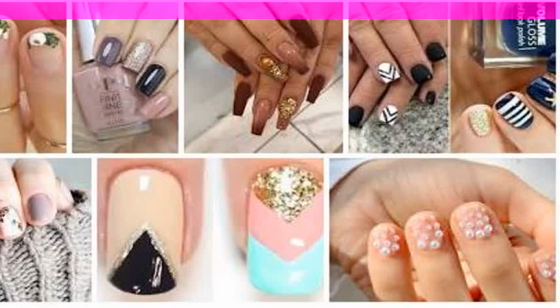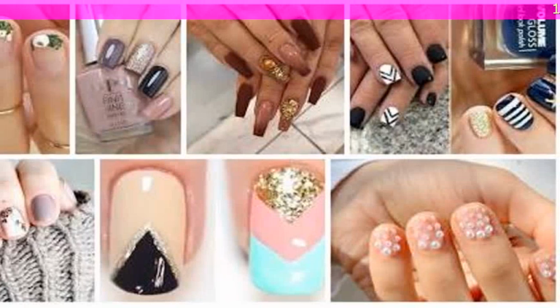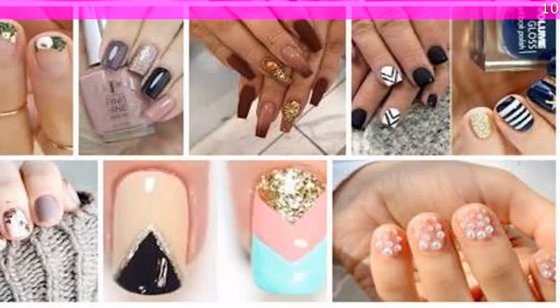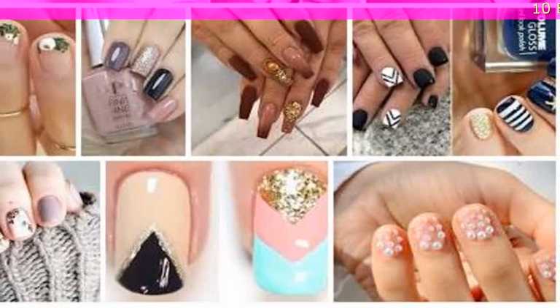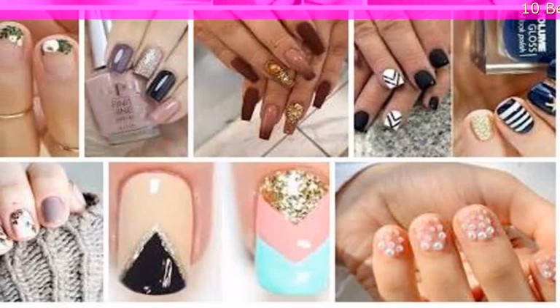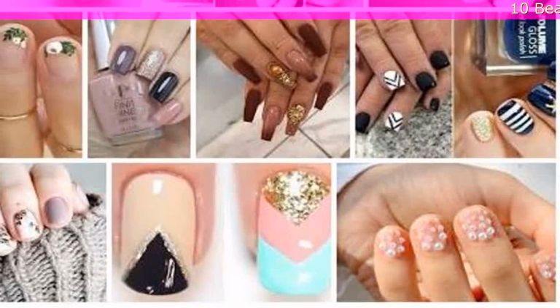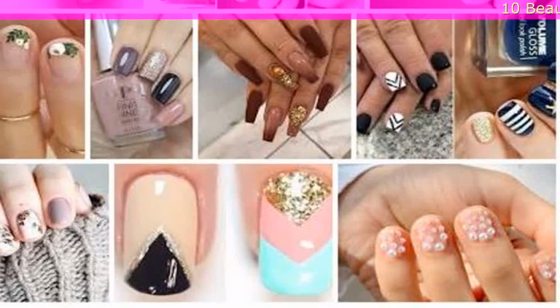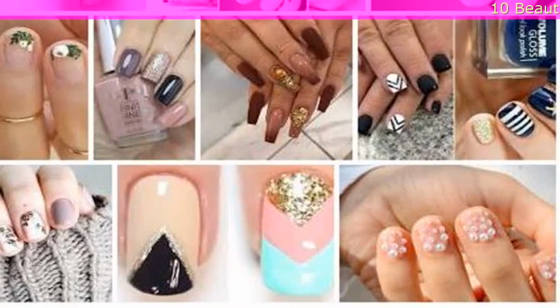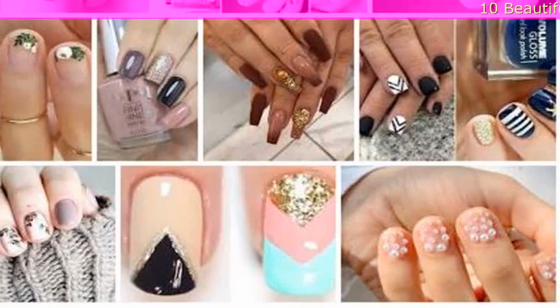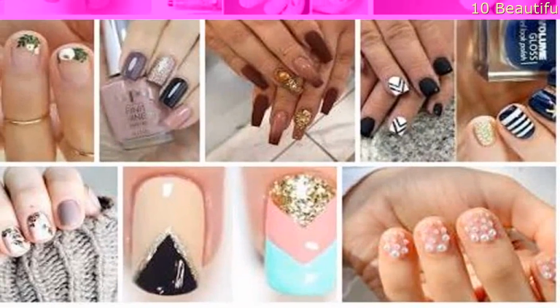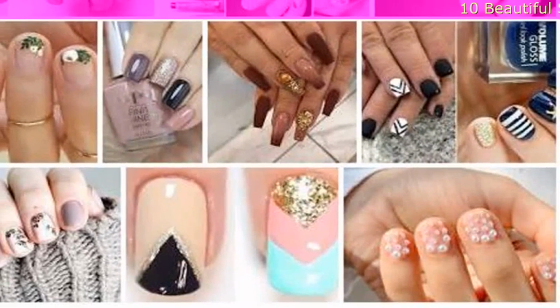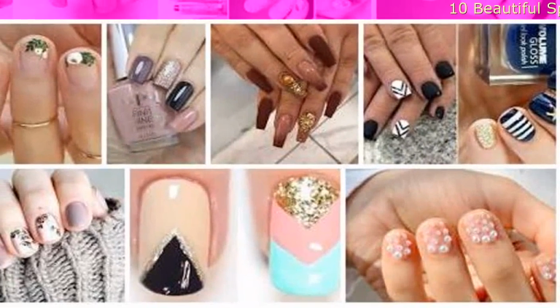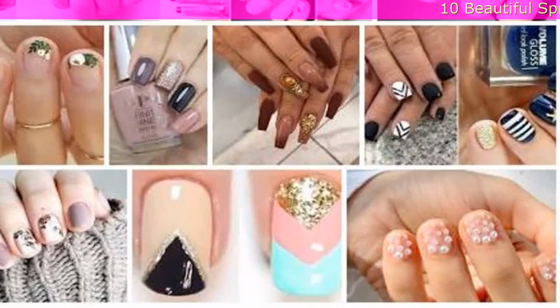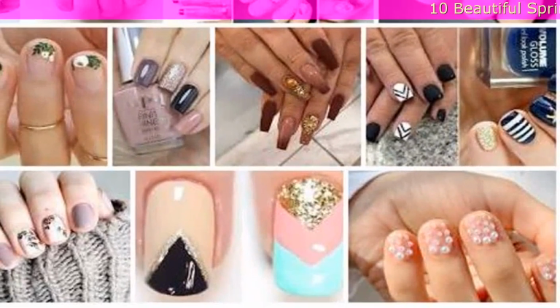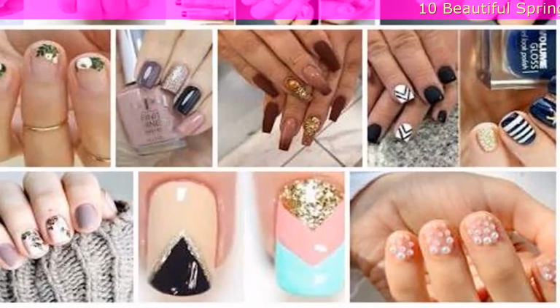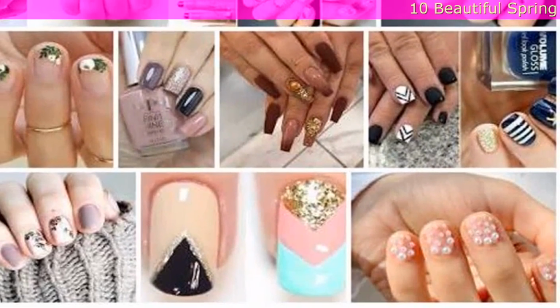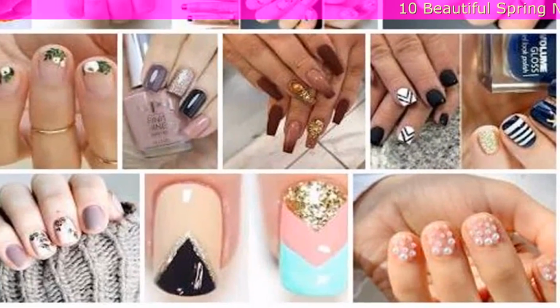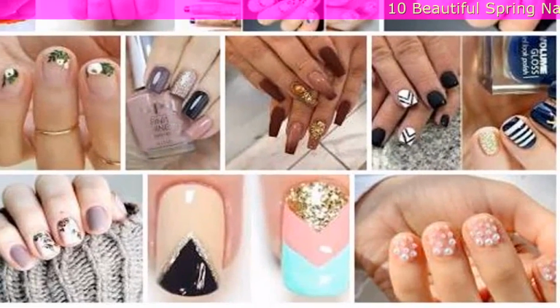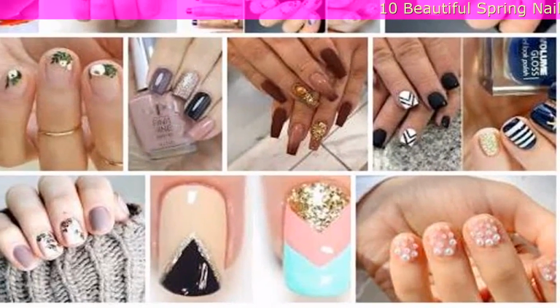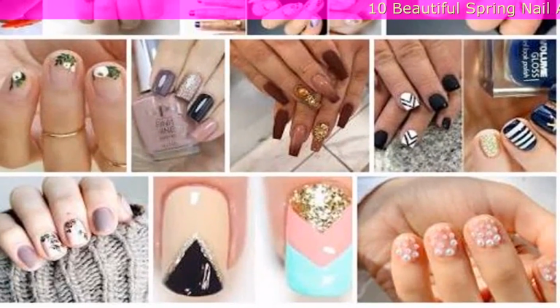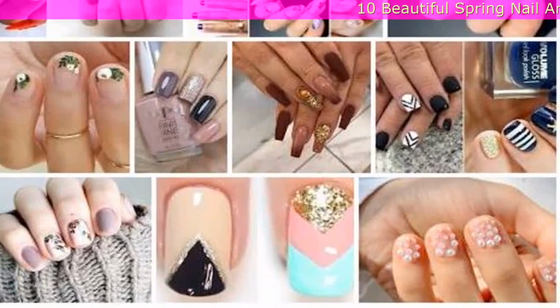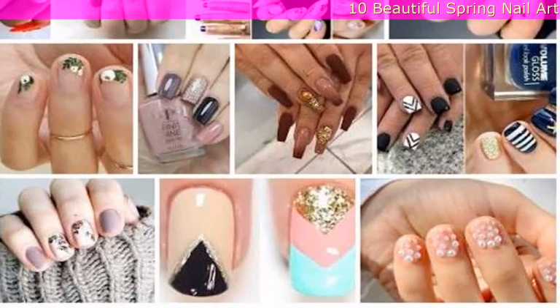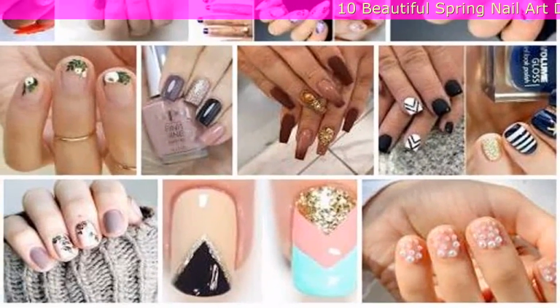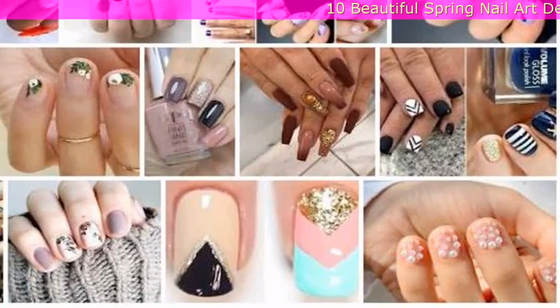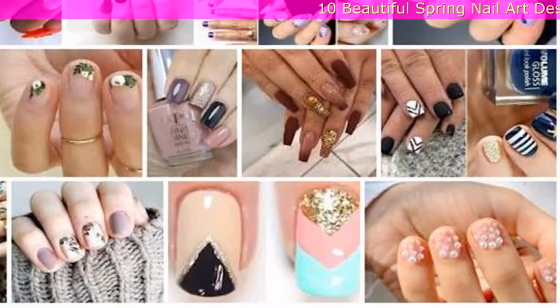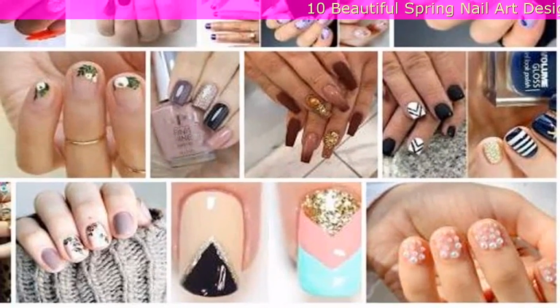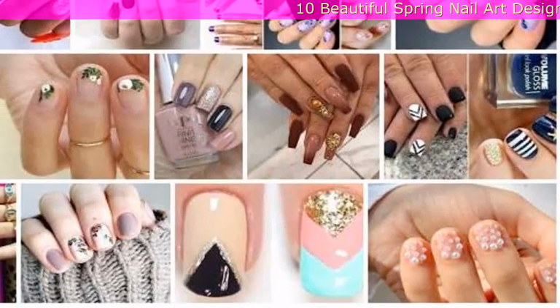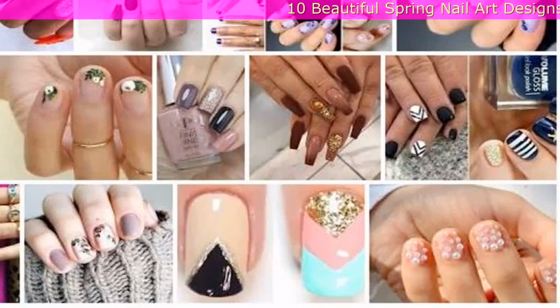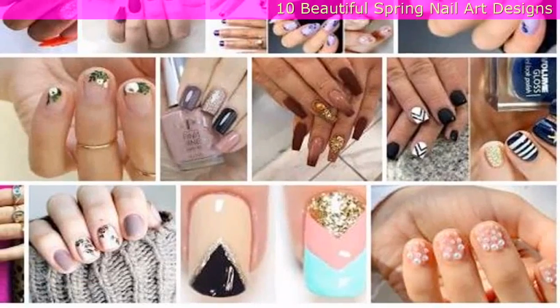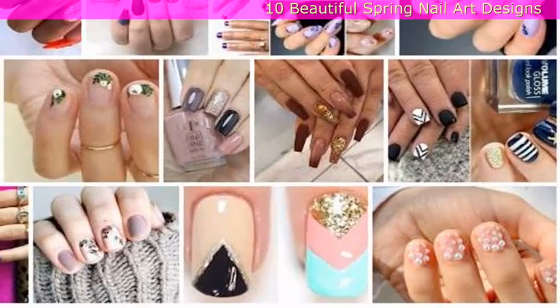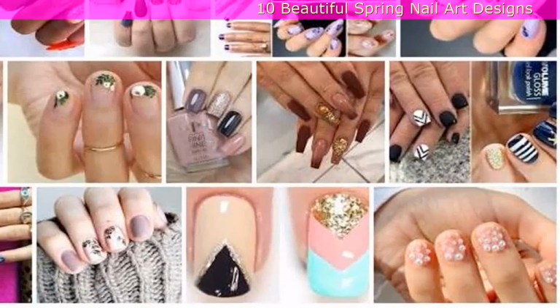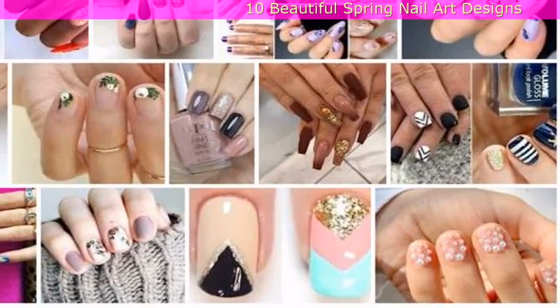10 Beautiful Spring Nail Art Designs — these ideas will melt away your cabin fever.